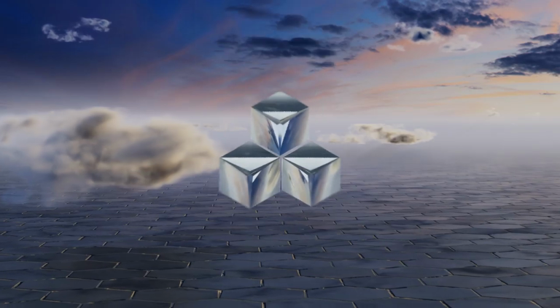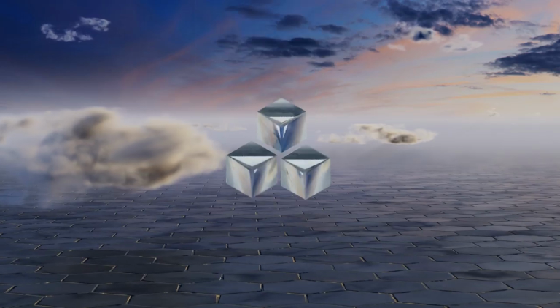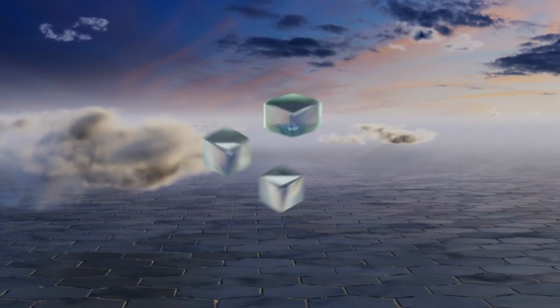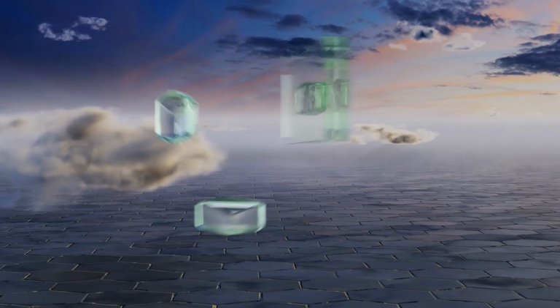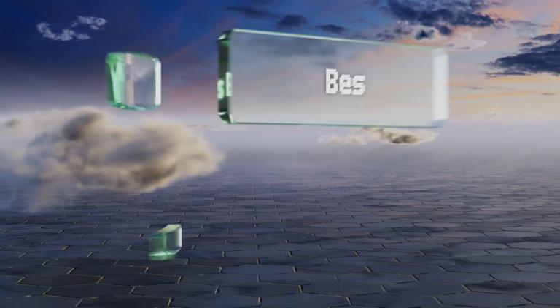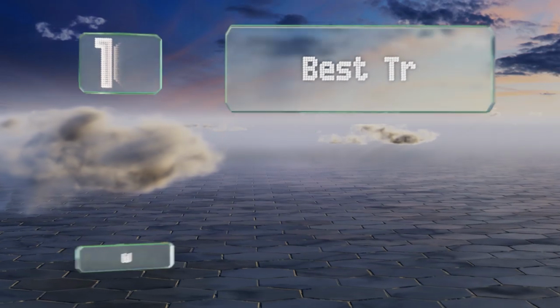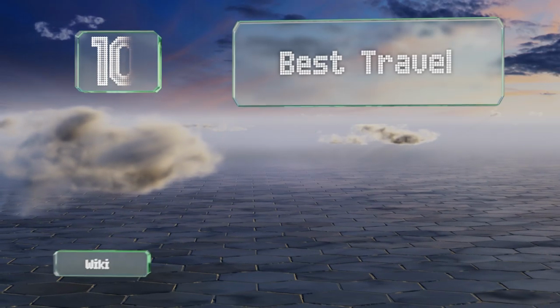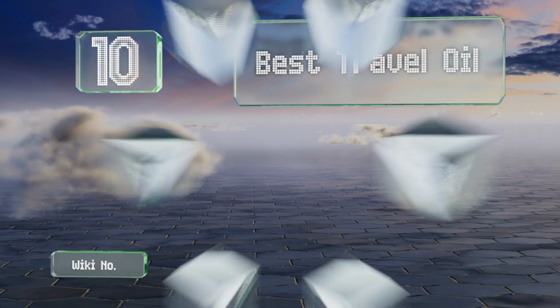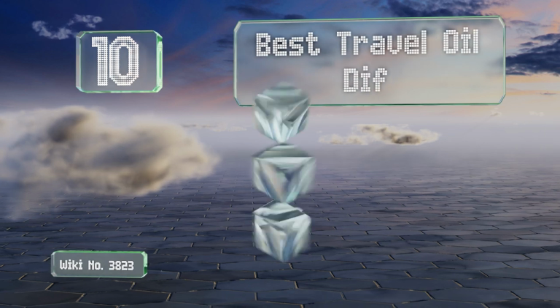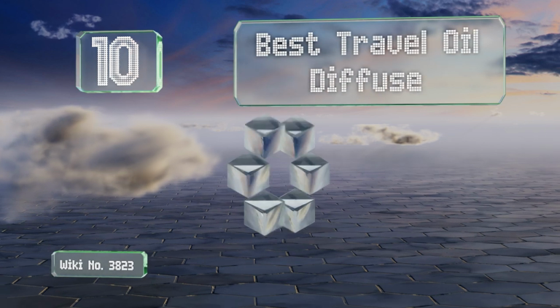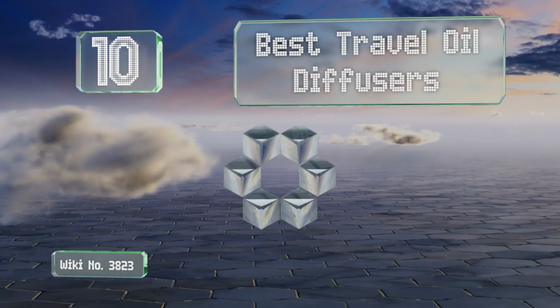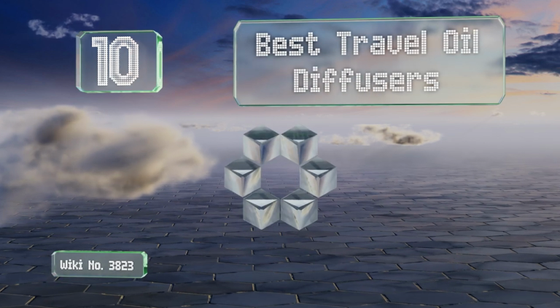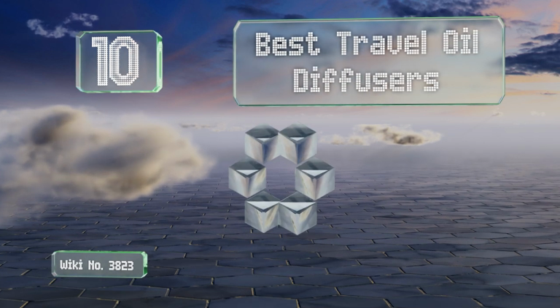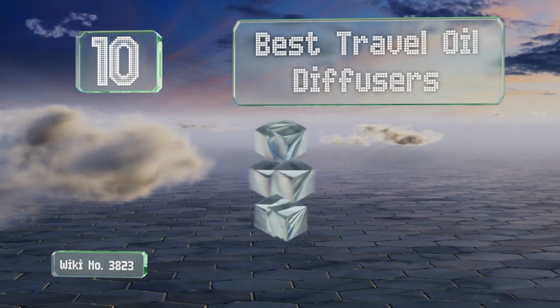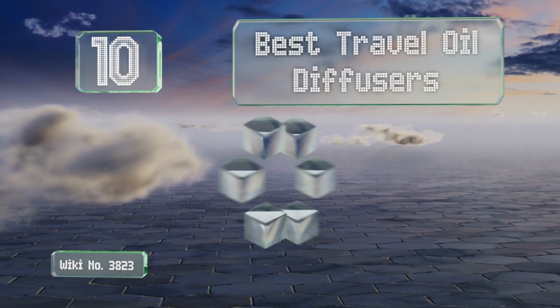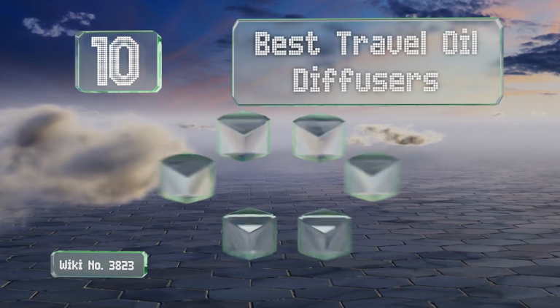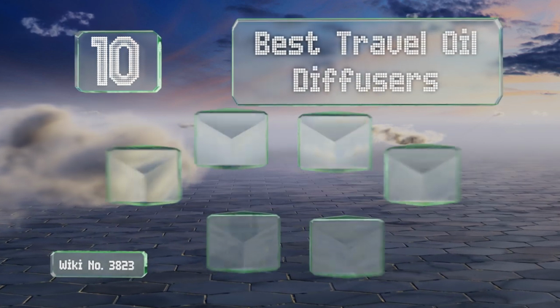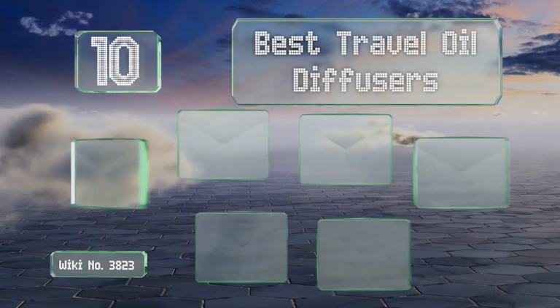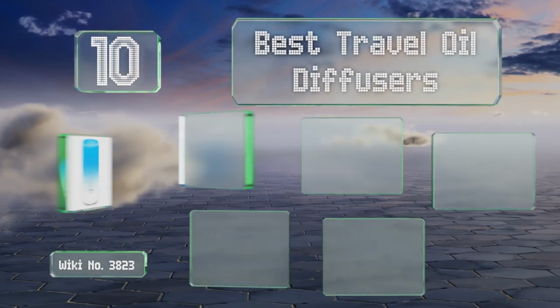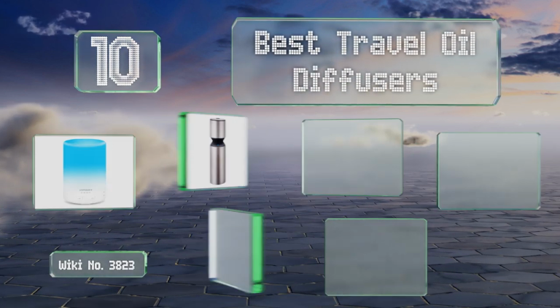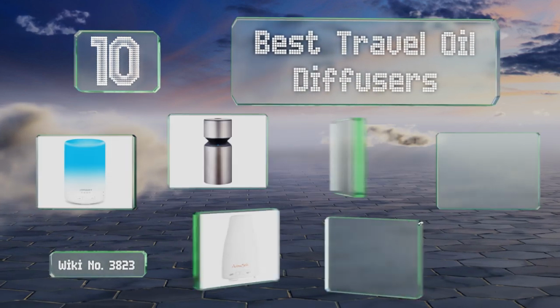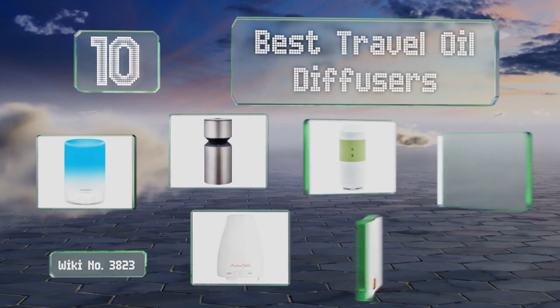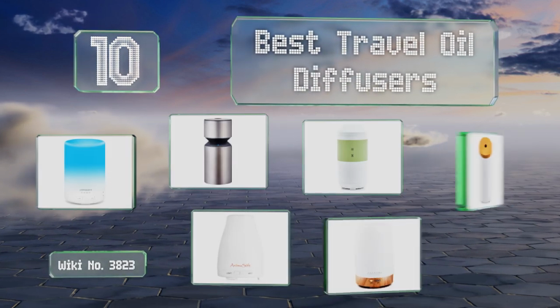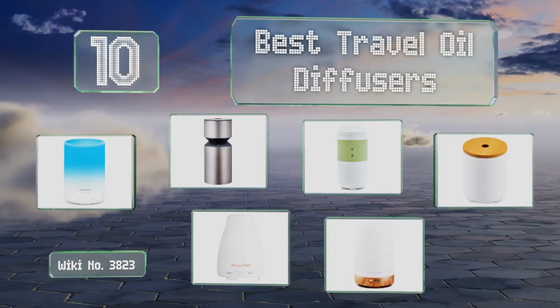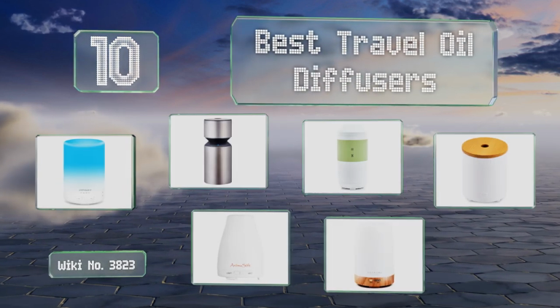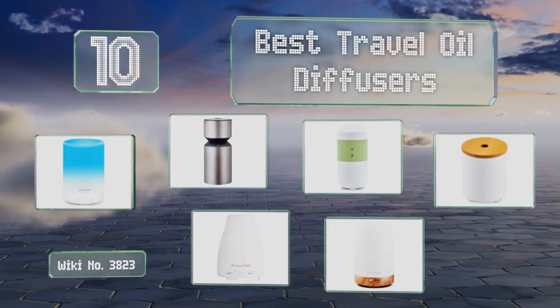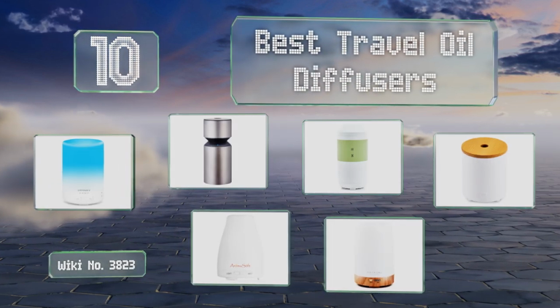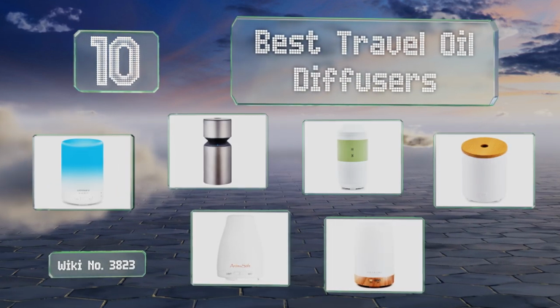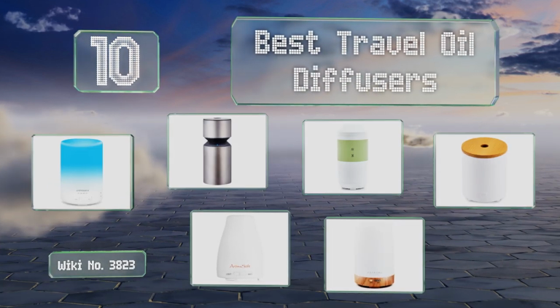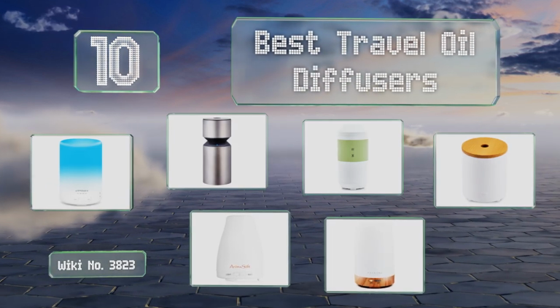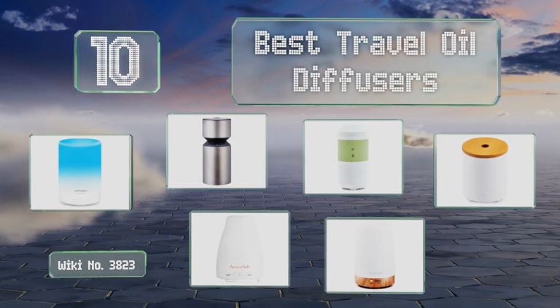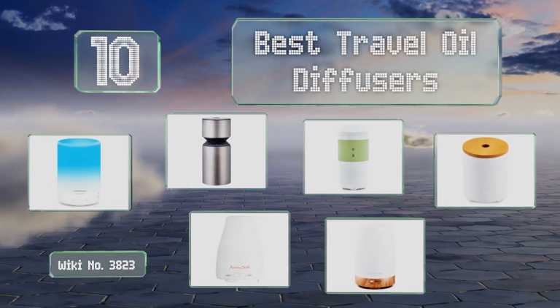EasyVid presents the 10 best travel oil diffusers. Let's get started with the list.